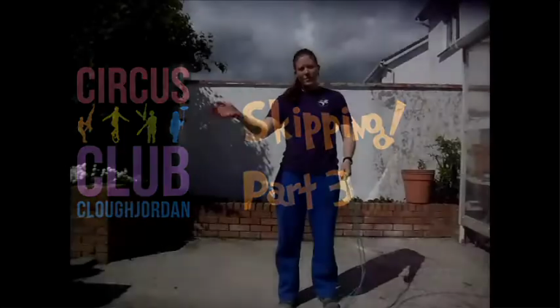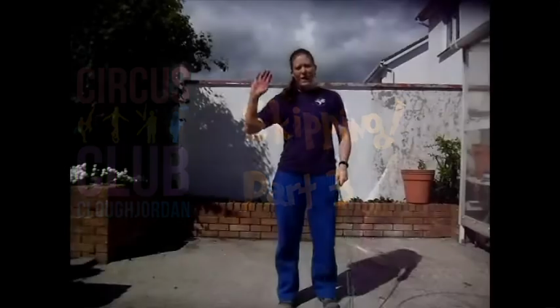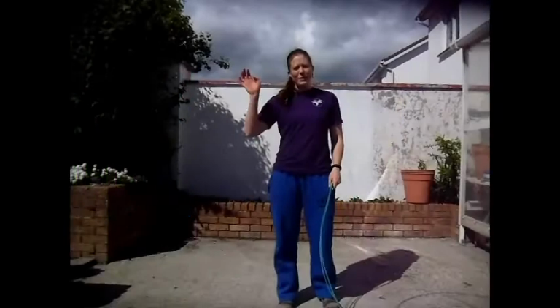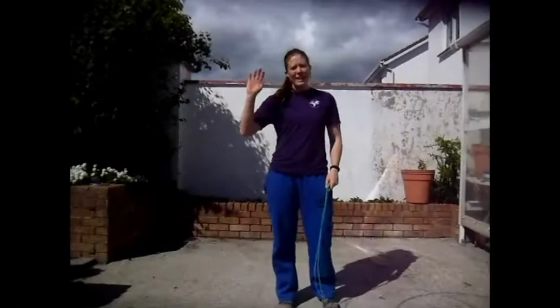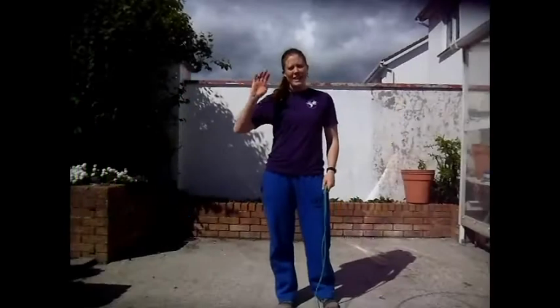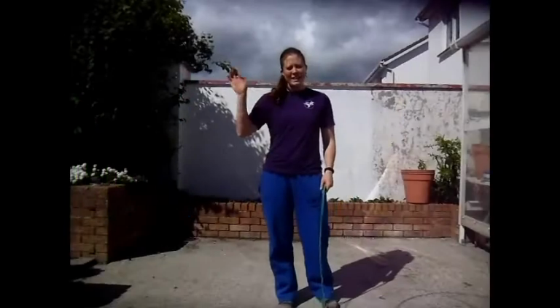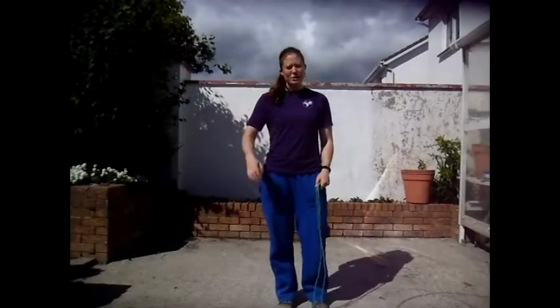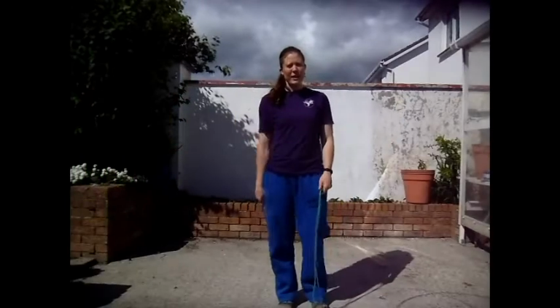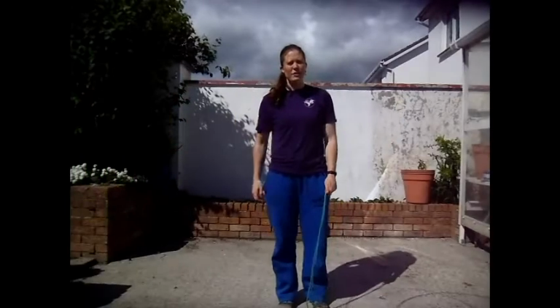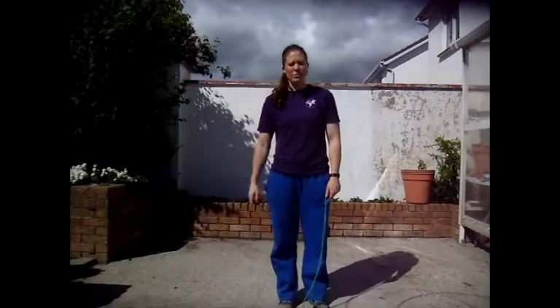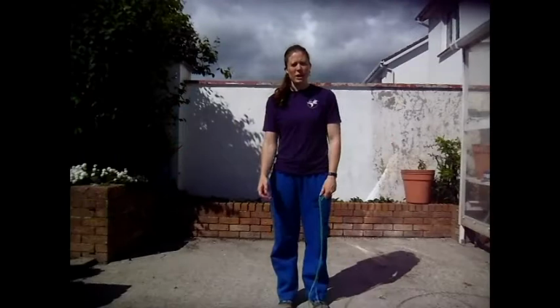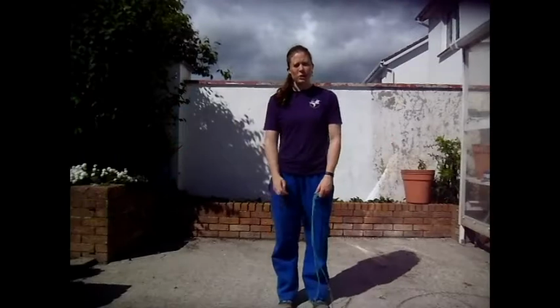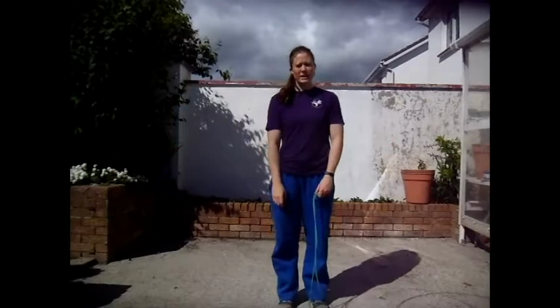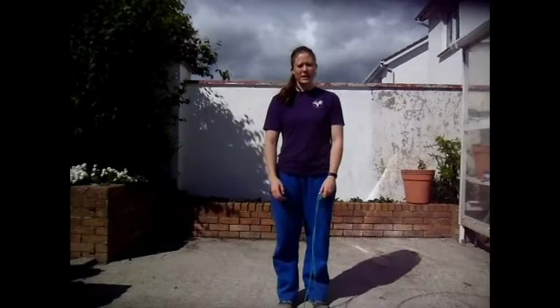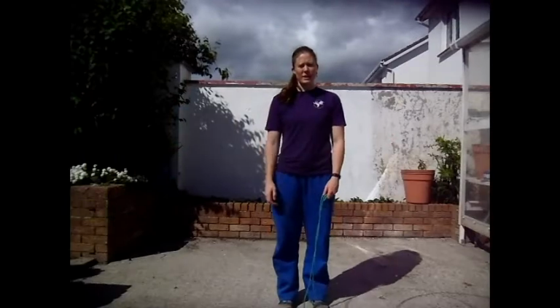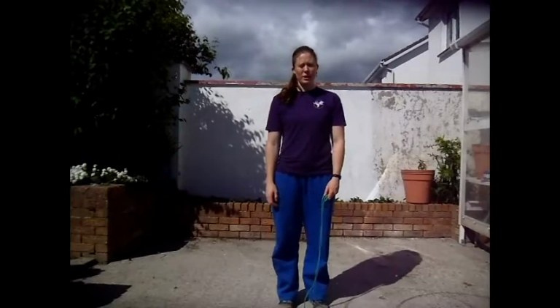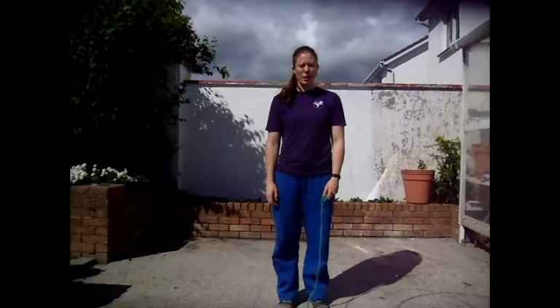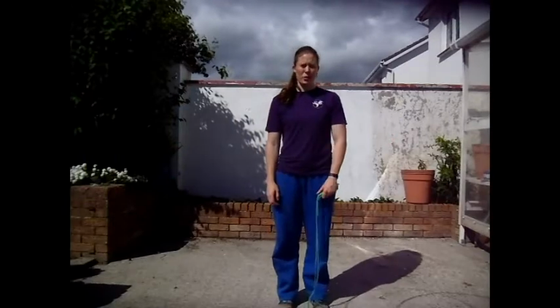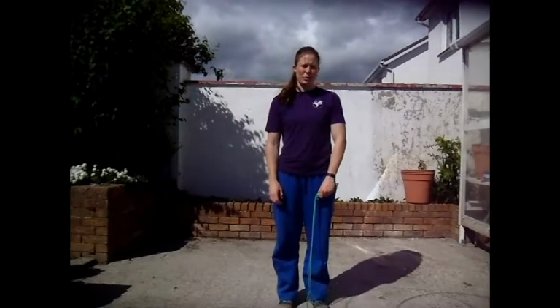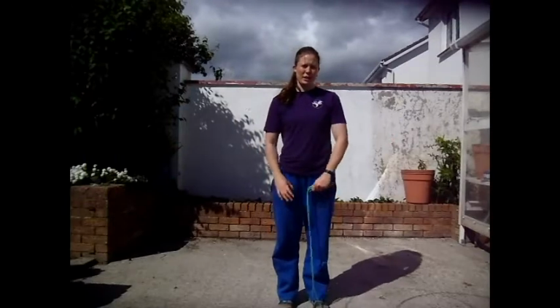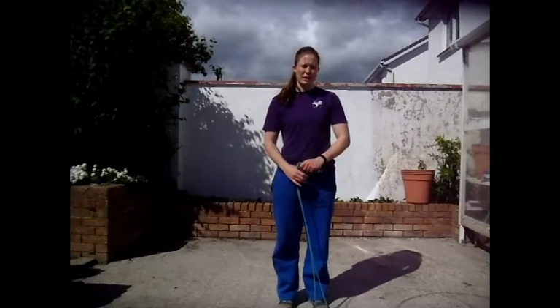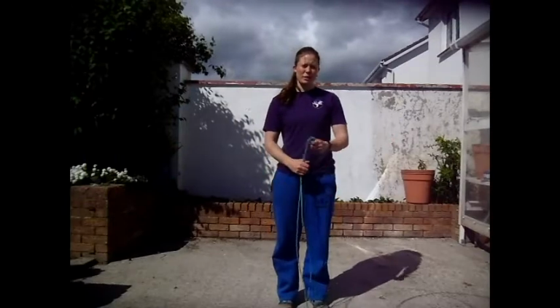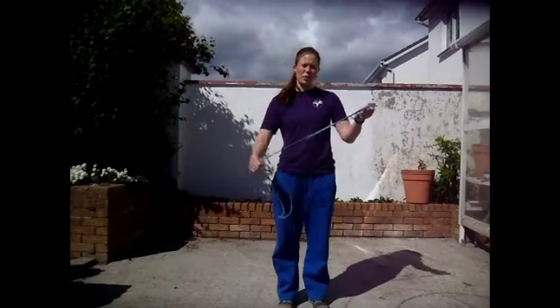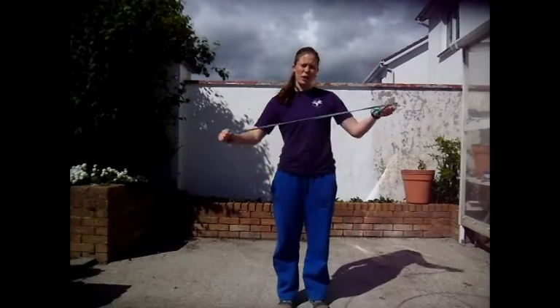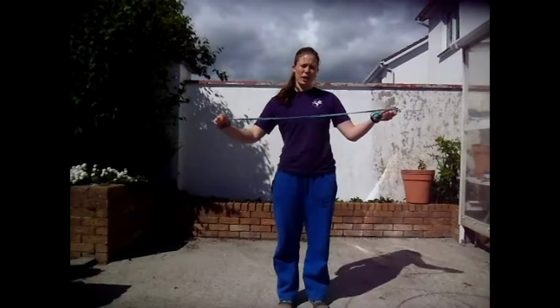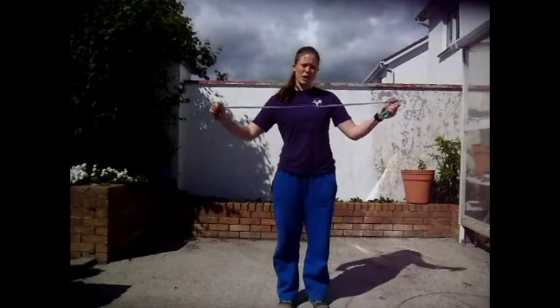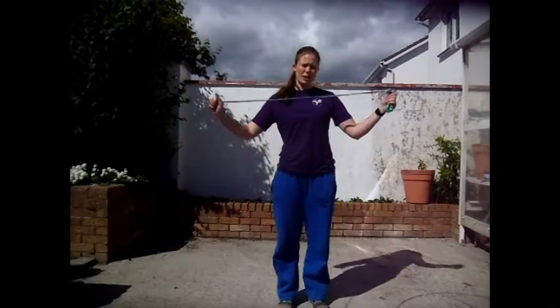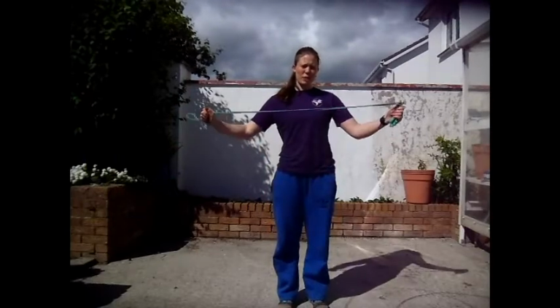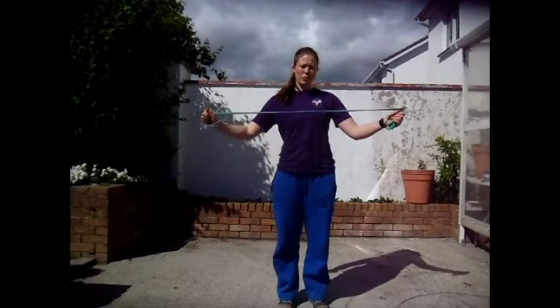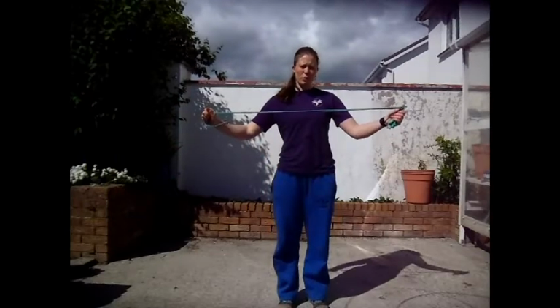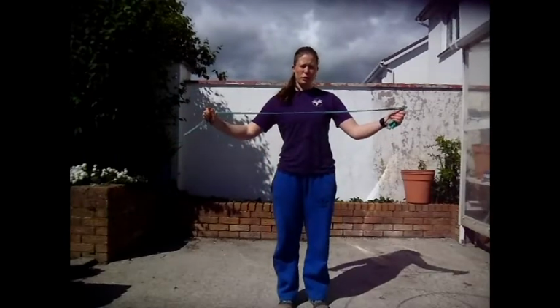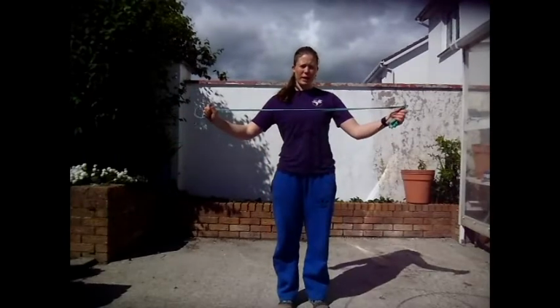Hello again, it's Ria from Cloughjordan Circus Club, and we're going to be learning some more skipping rope tricks.